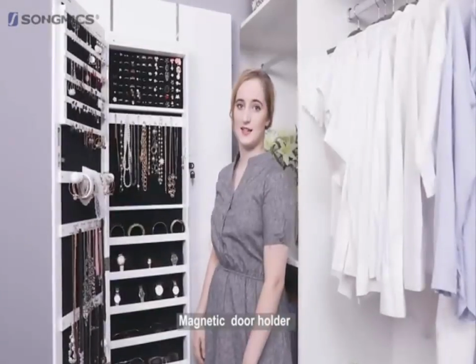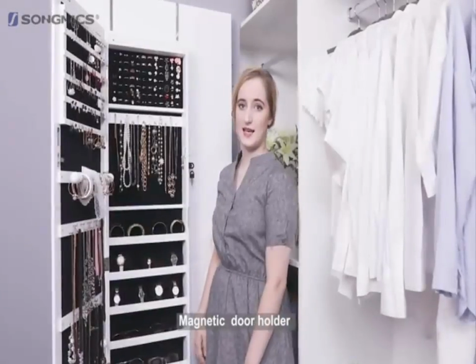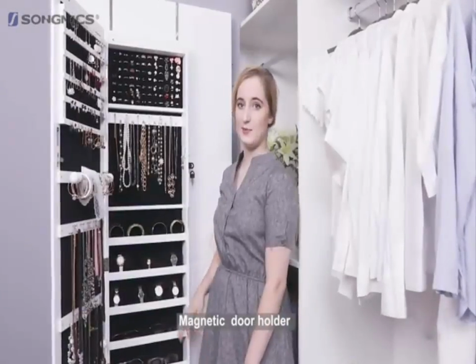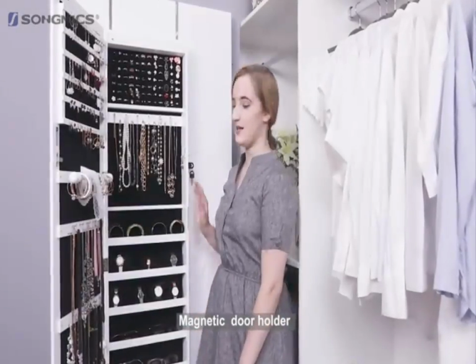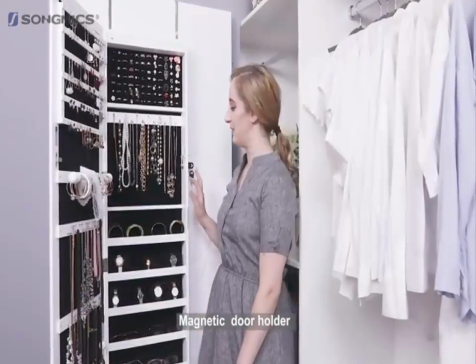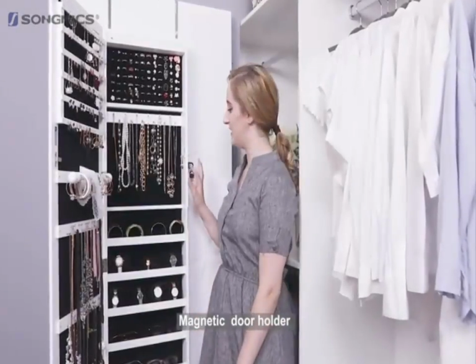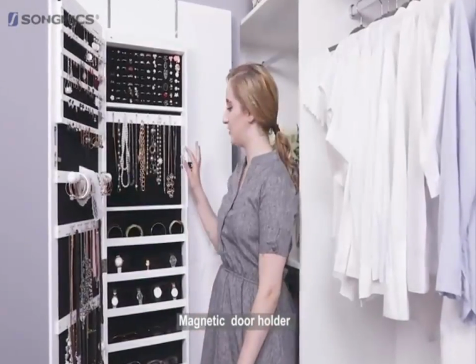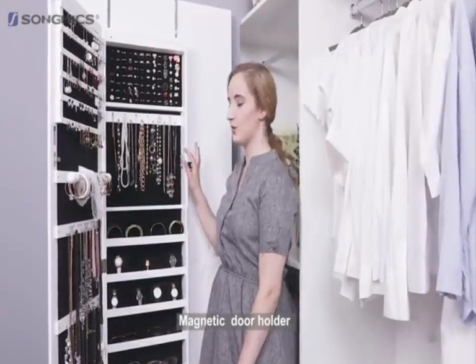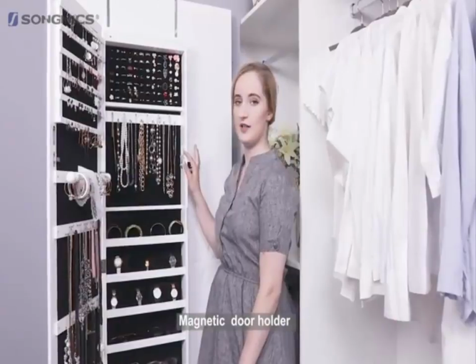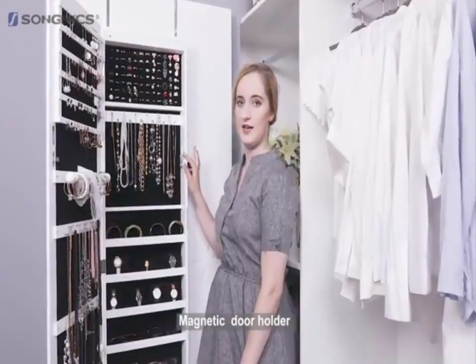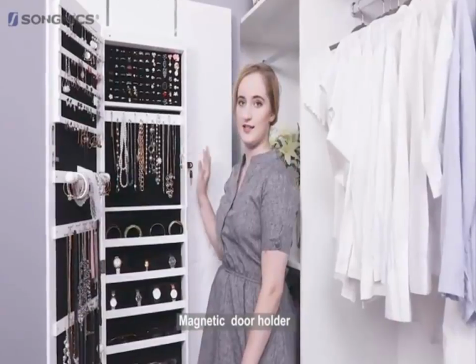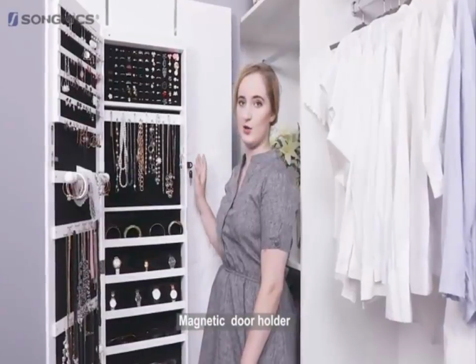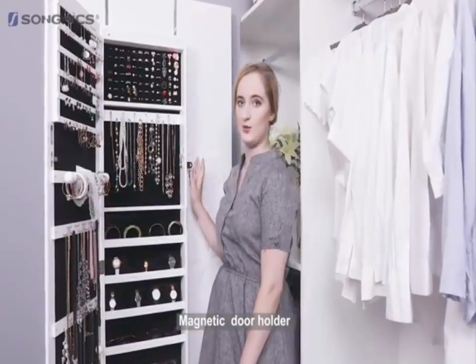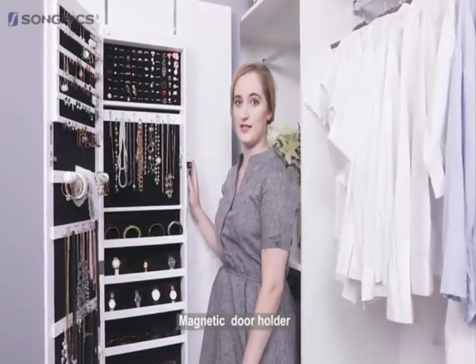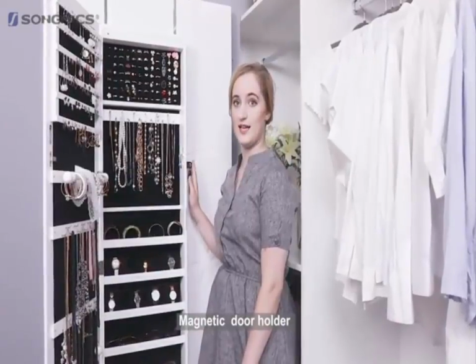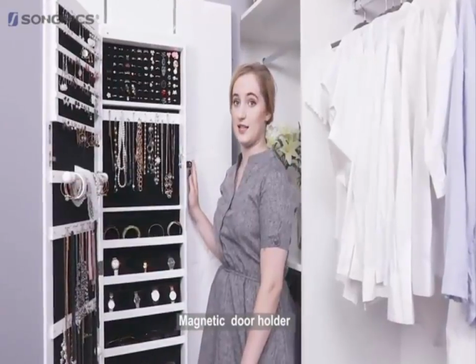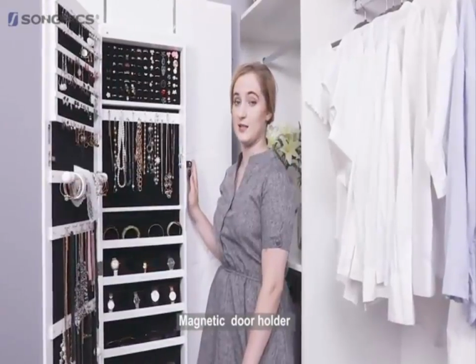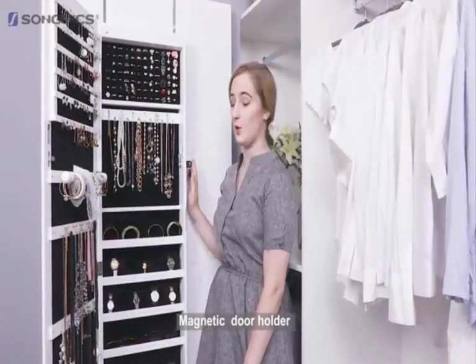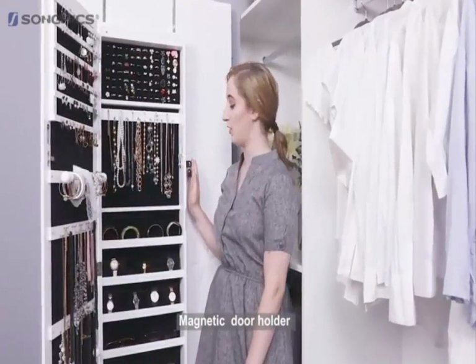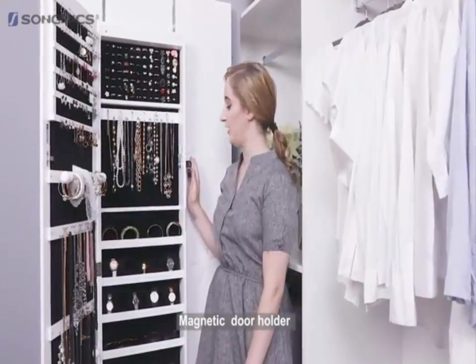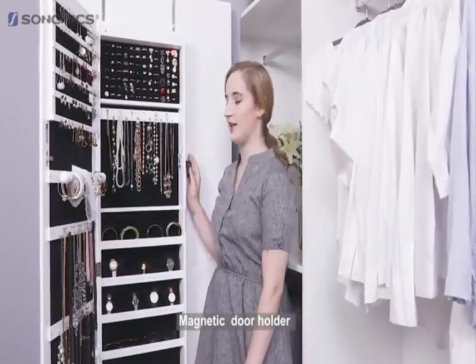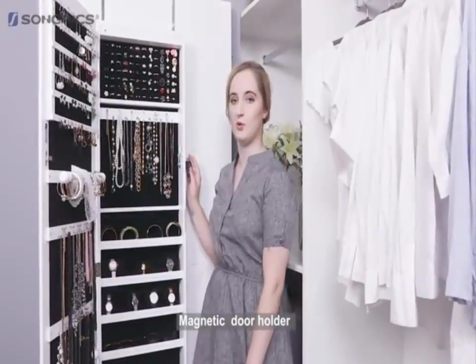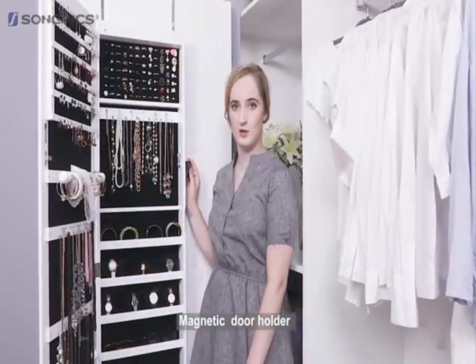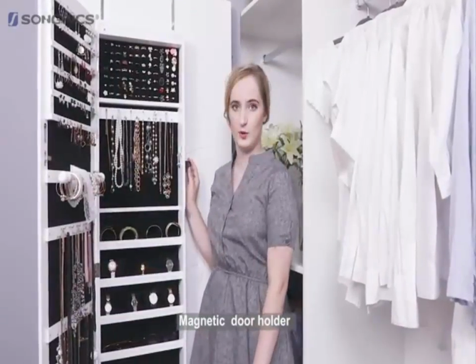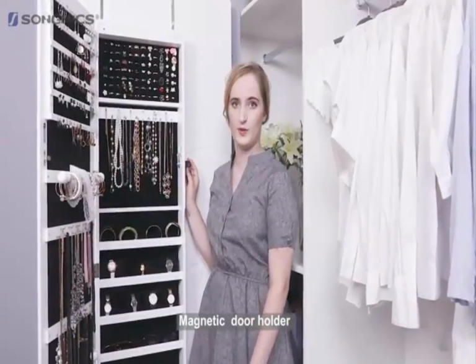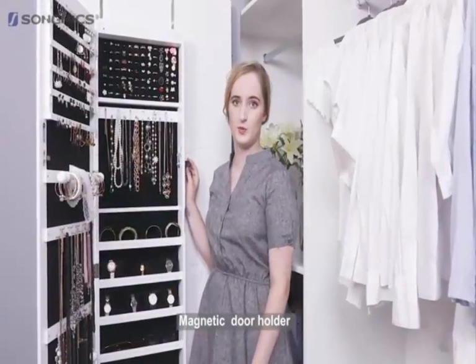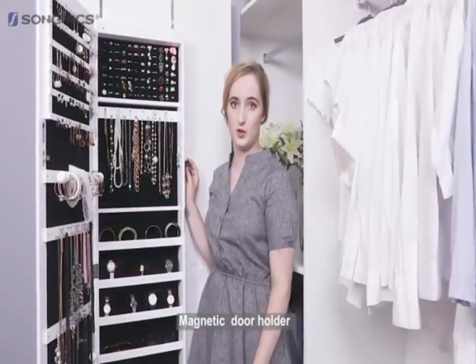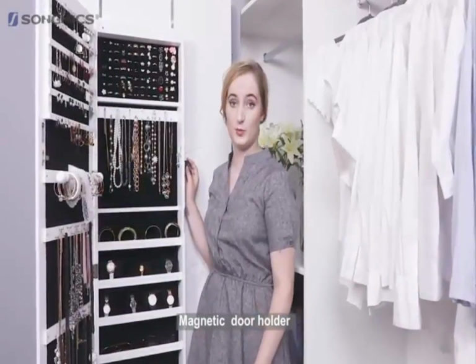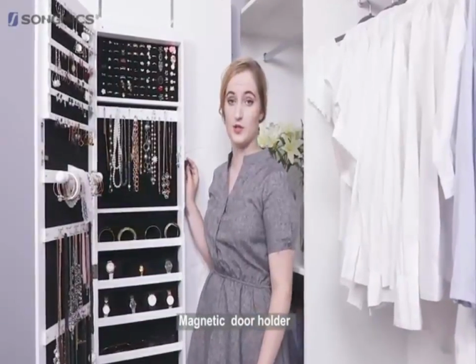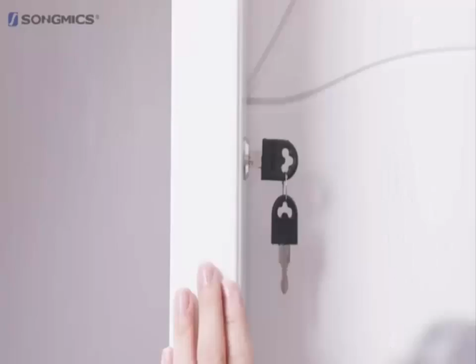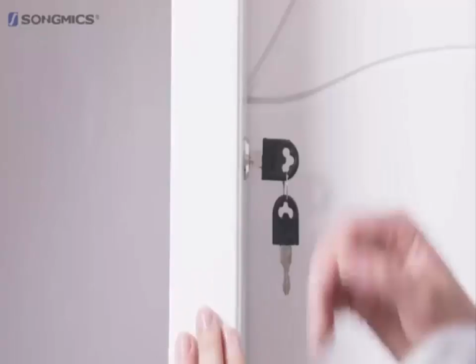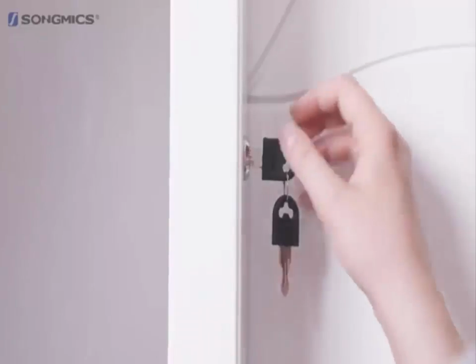The cabinet has a magnetic door and is locked with this side clasp lock, and it can only be opened with your personal keys.